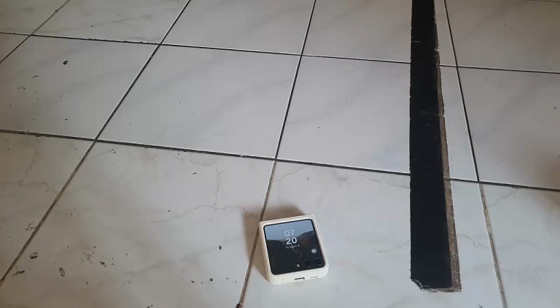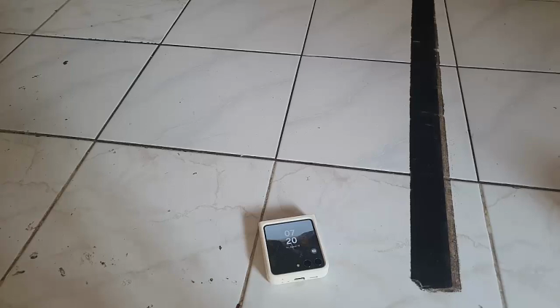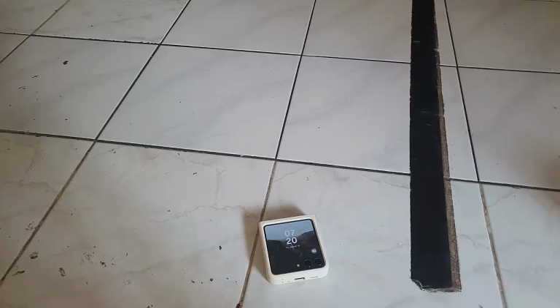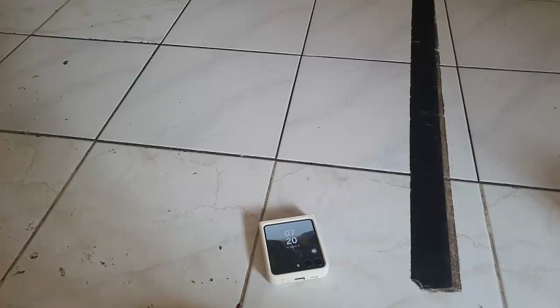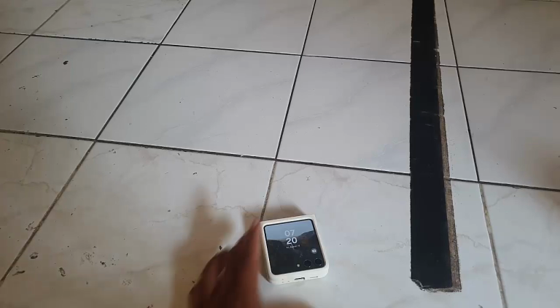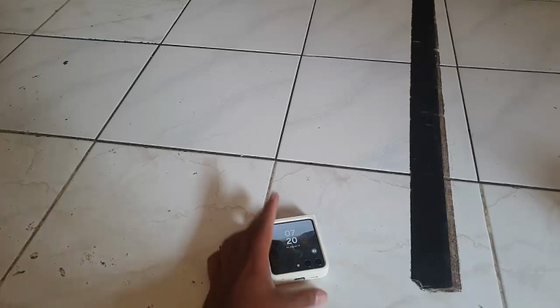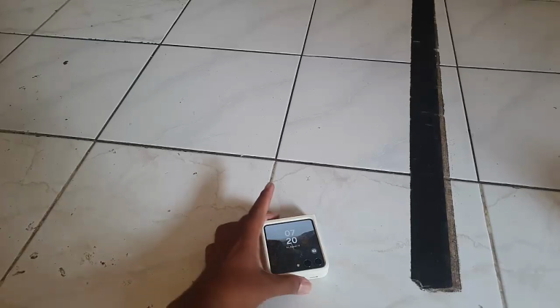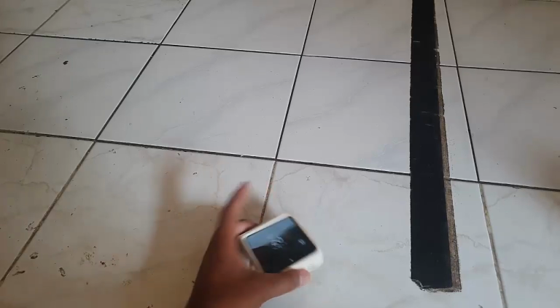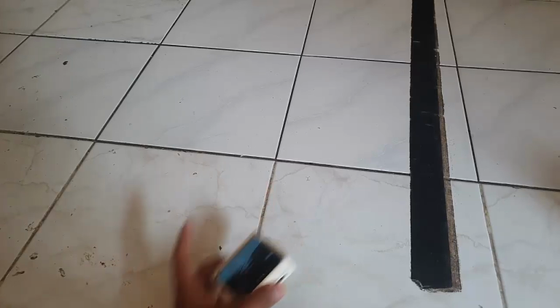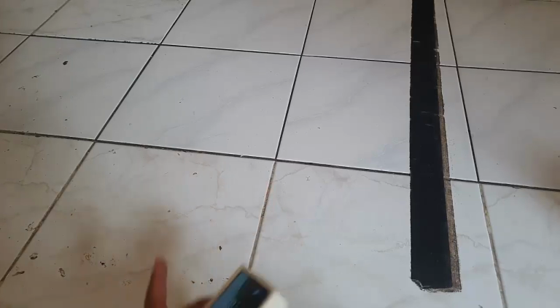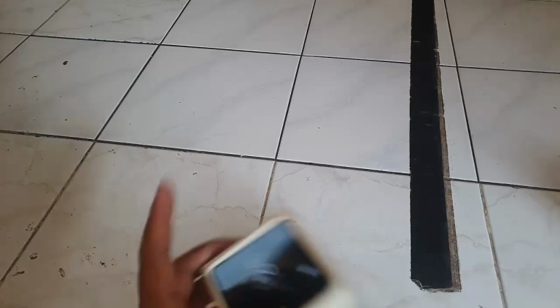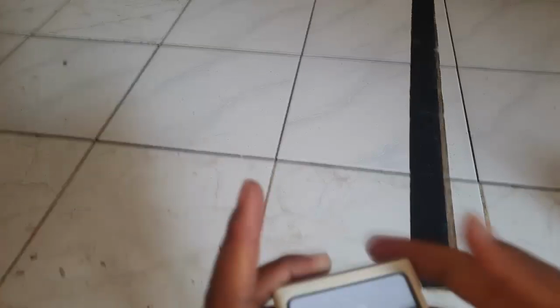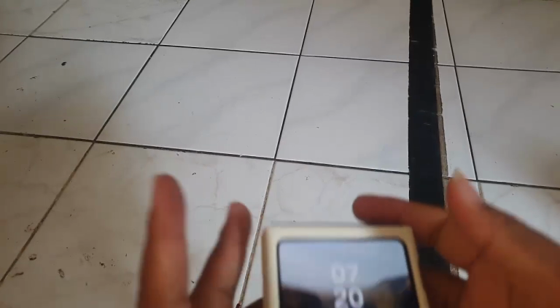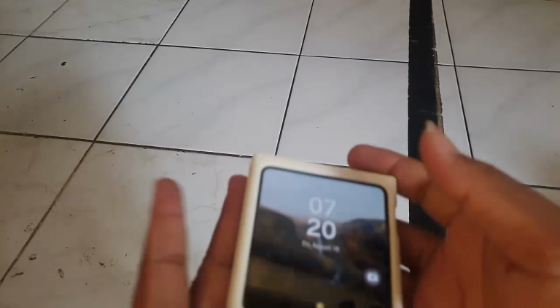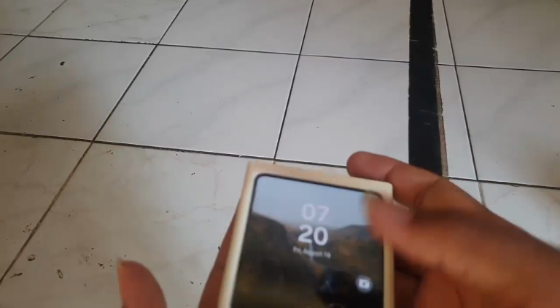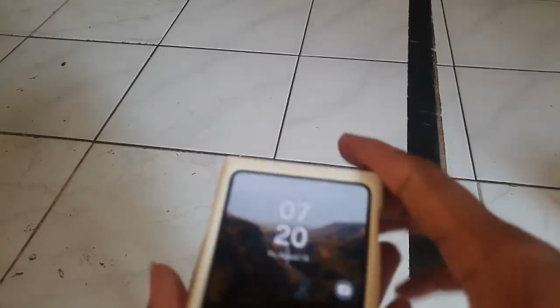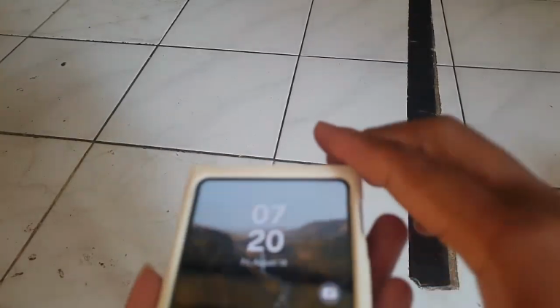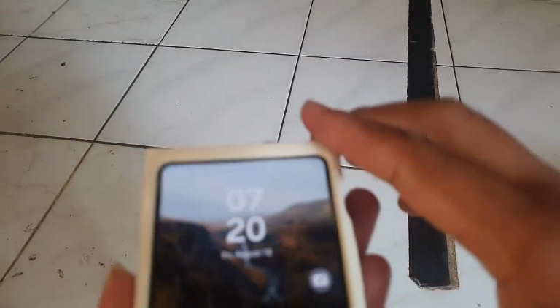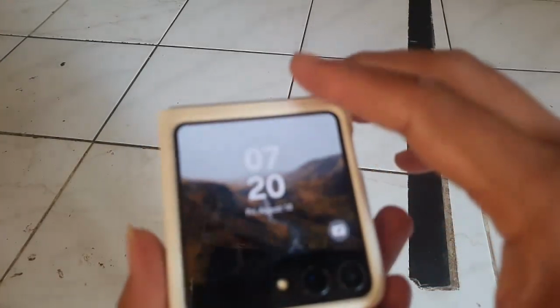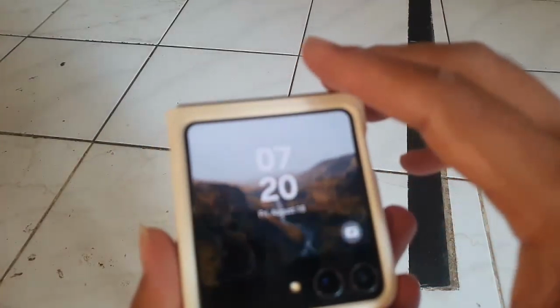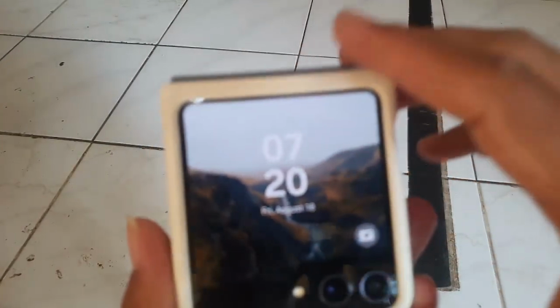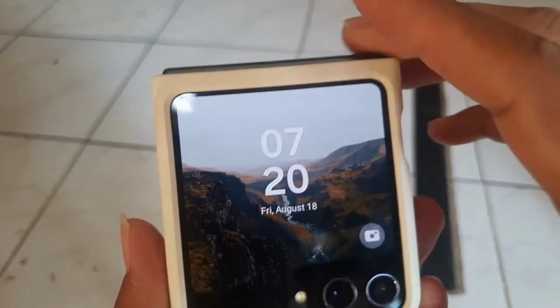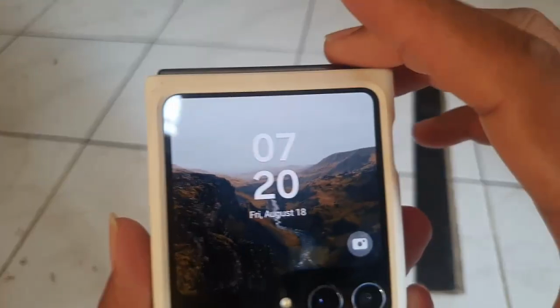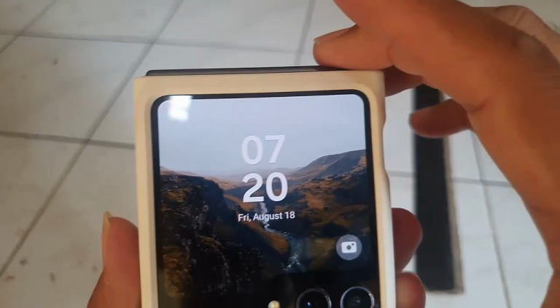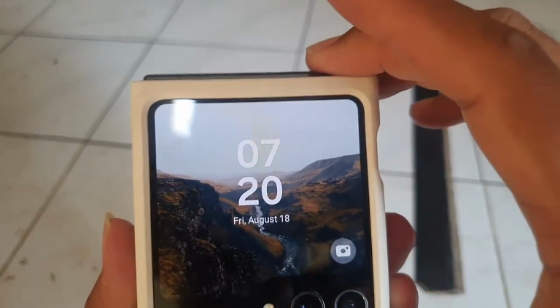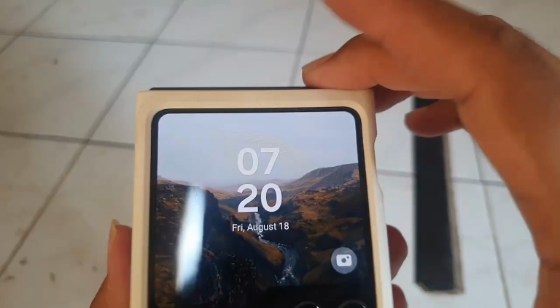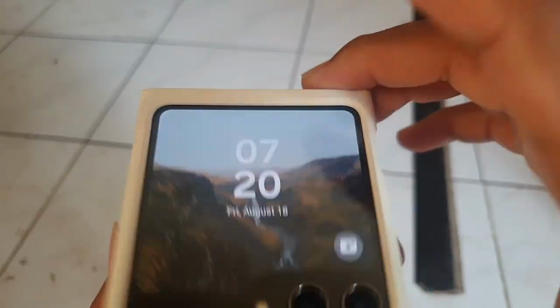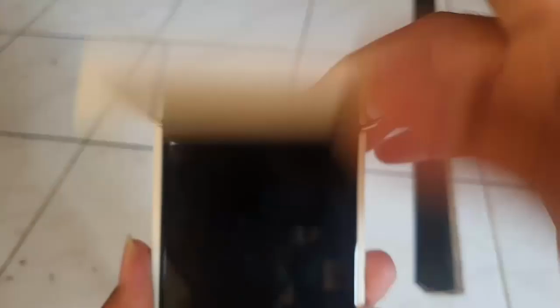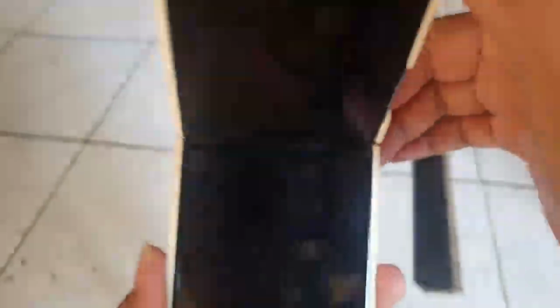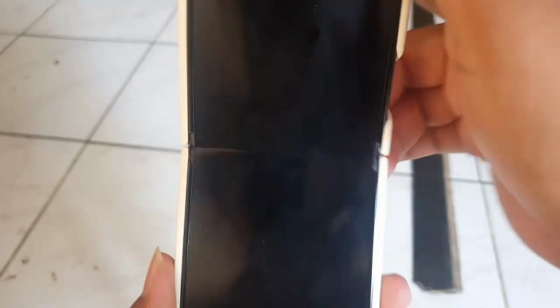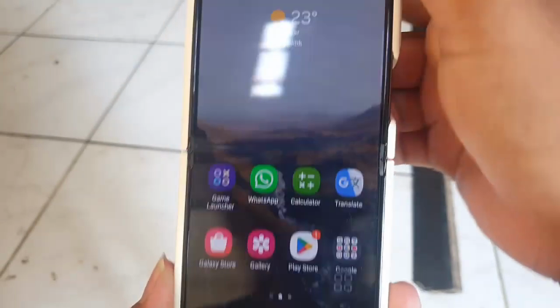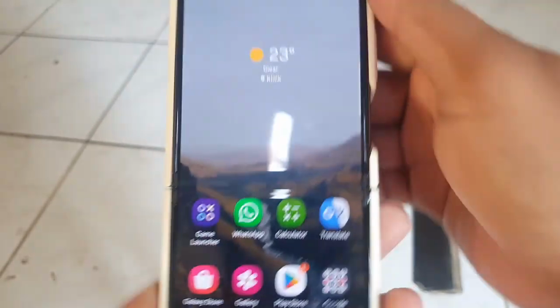To turn on or off the cover screen when receiving notifications in Samsung Galaxy Z Flip 5.